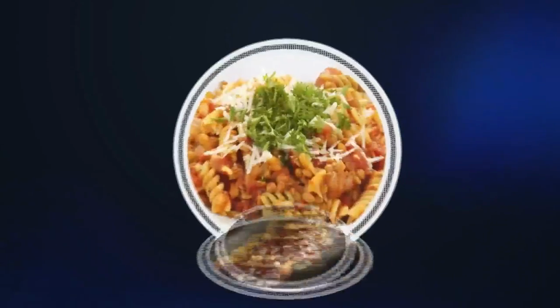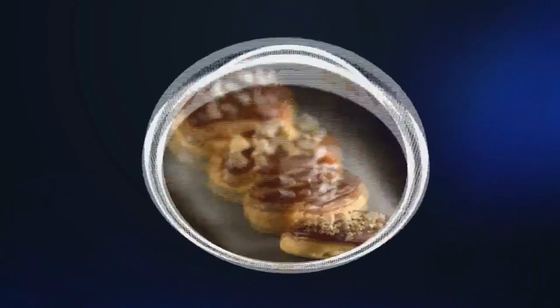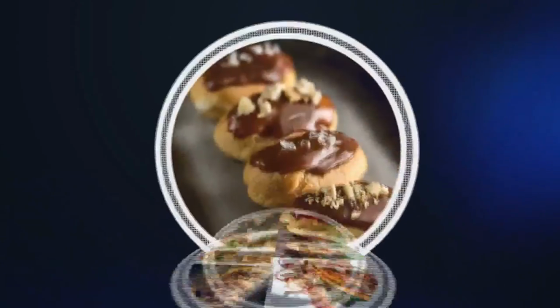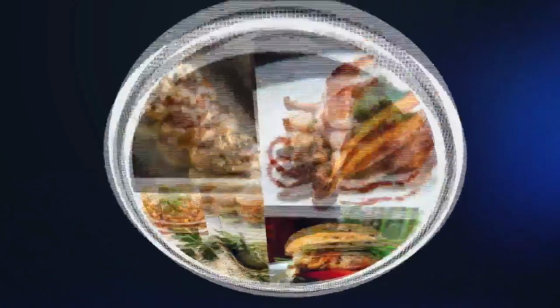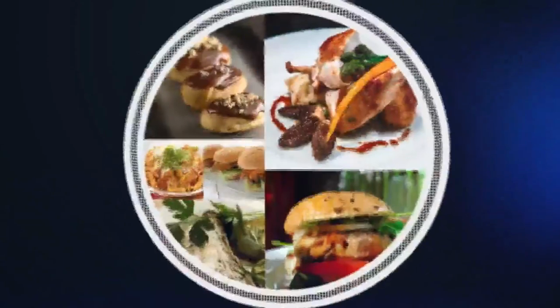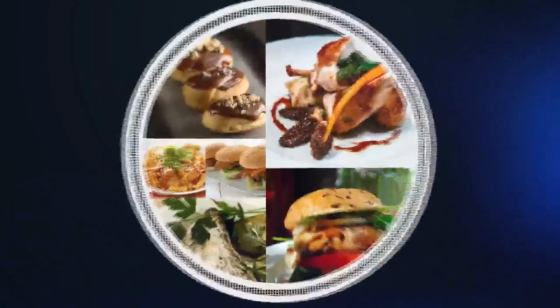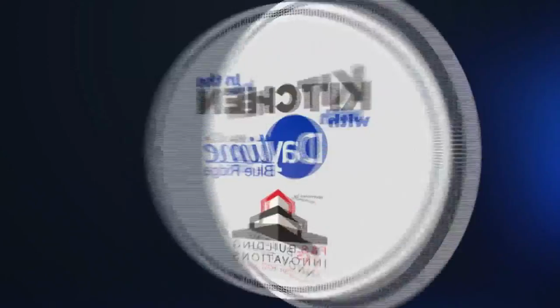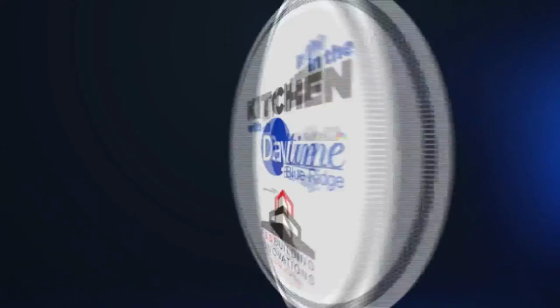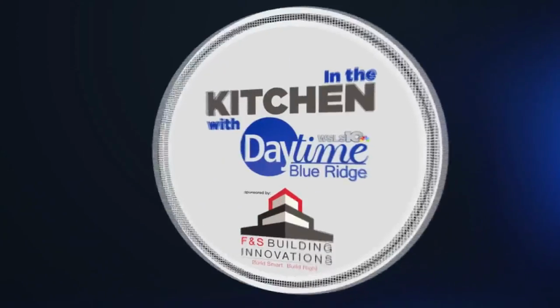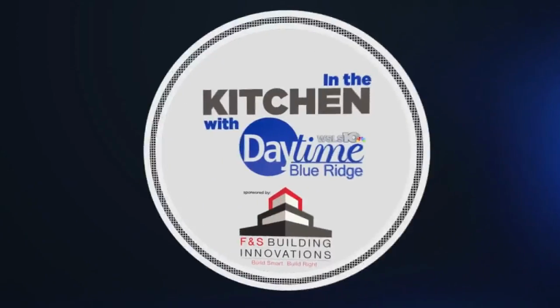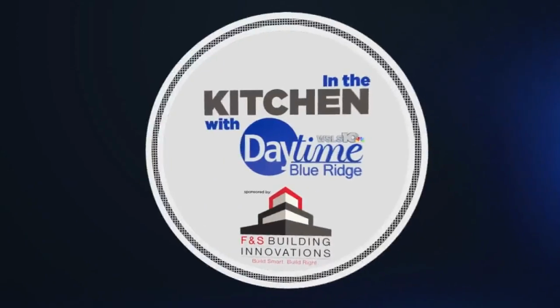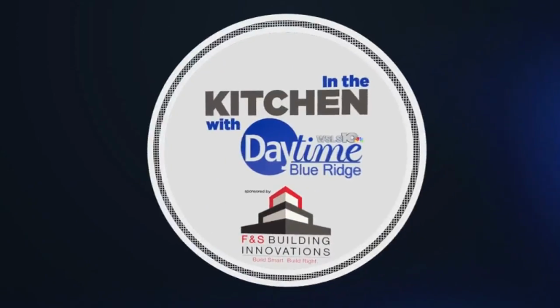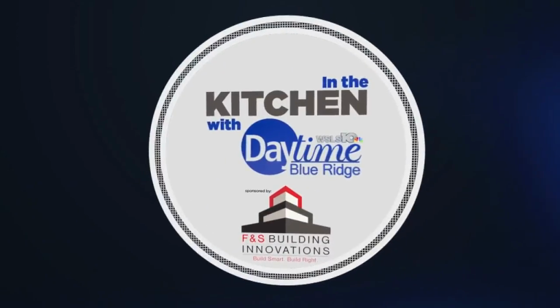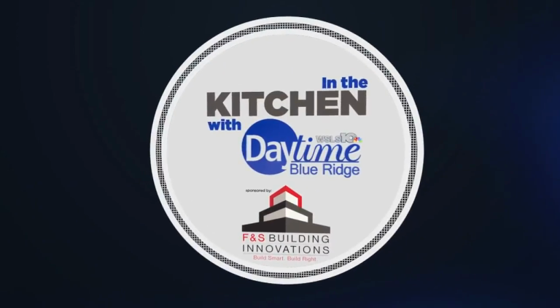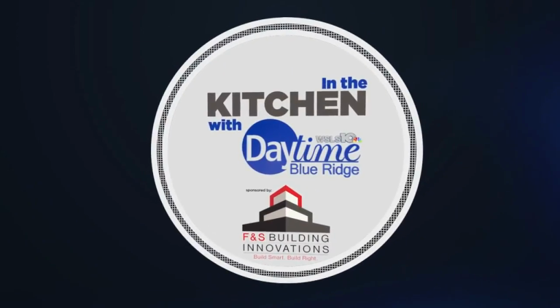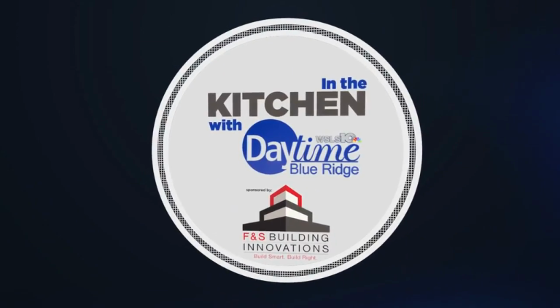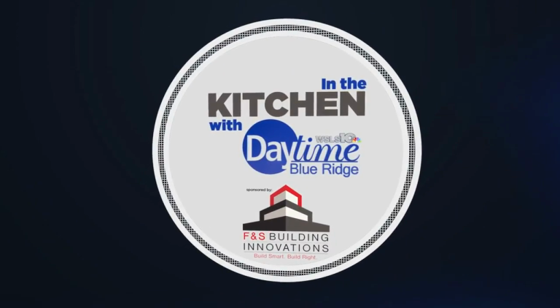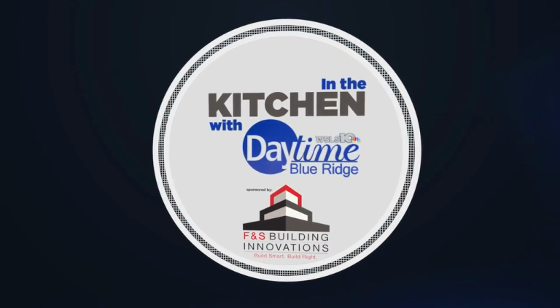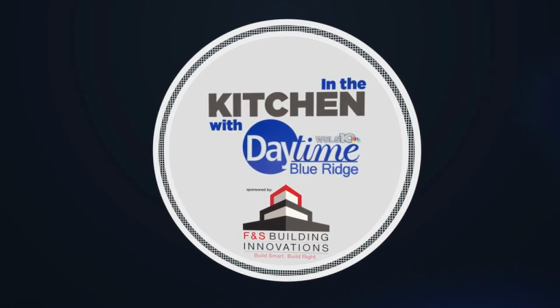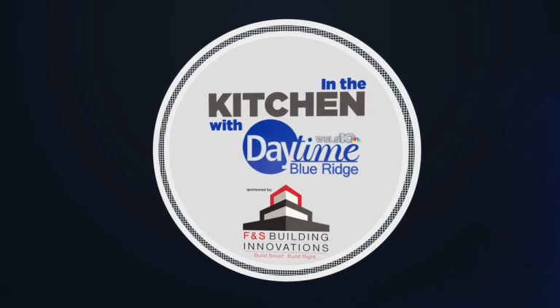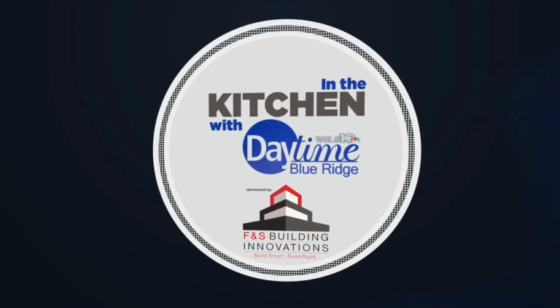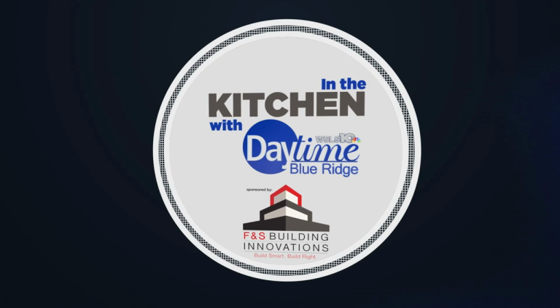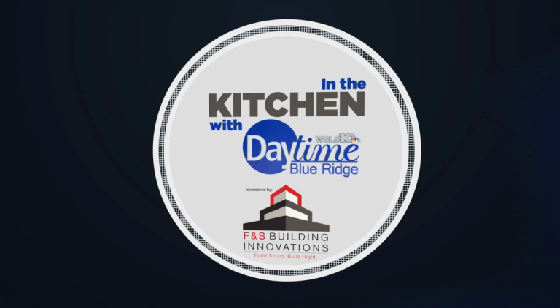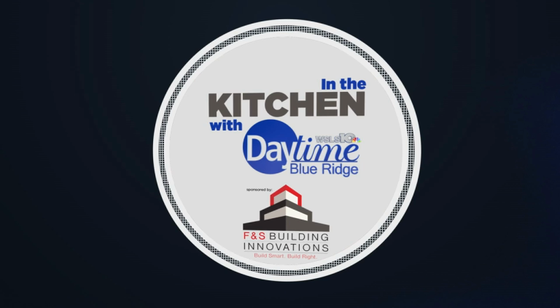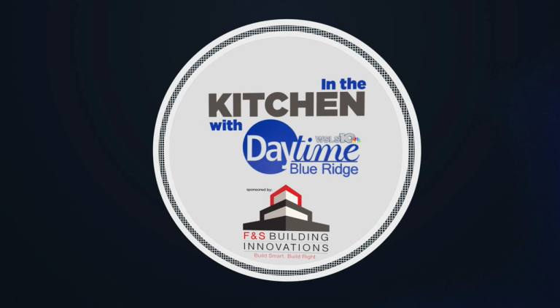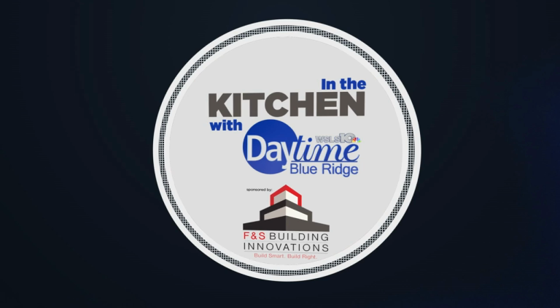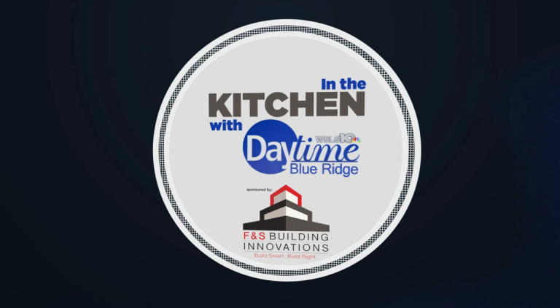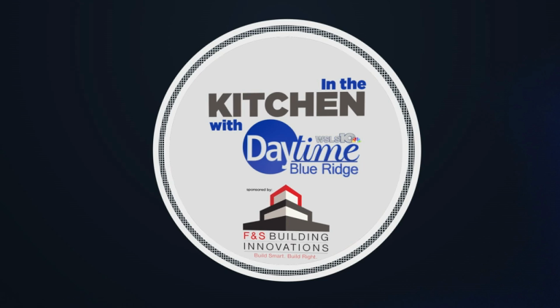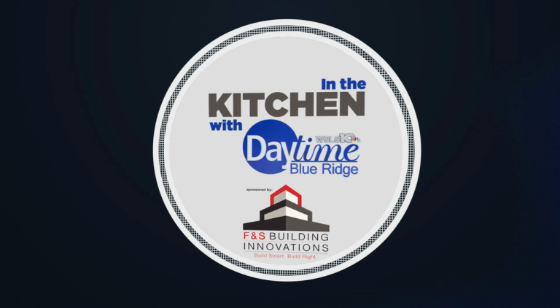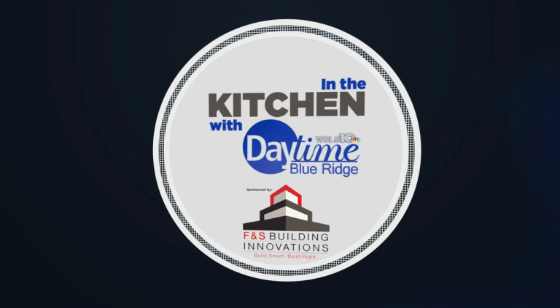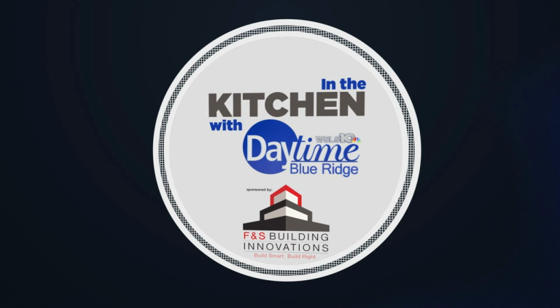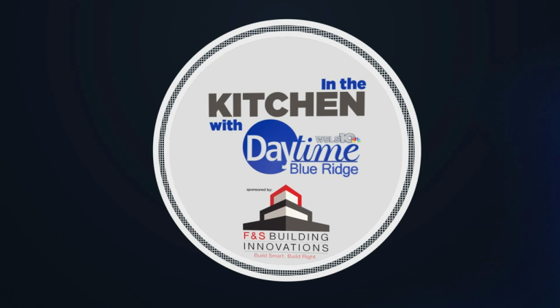In the Kitchen with Daytime Blue Ridge. Sponsored by F&S Building Innovations. Build smart, build right.